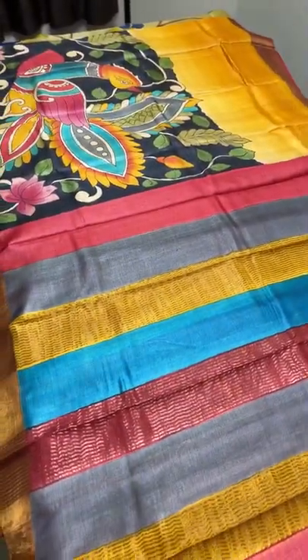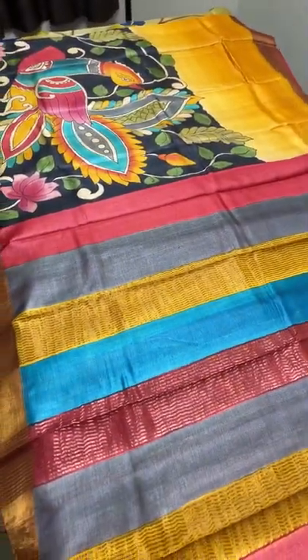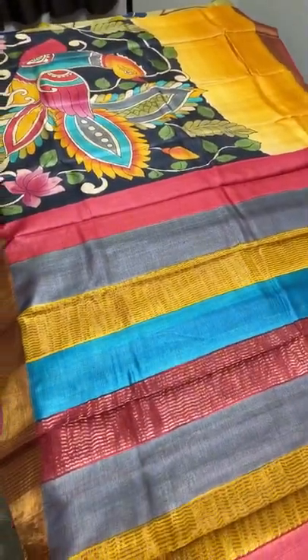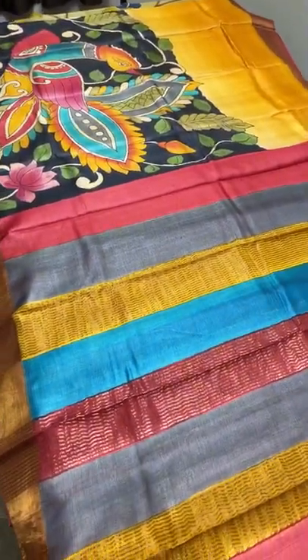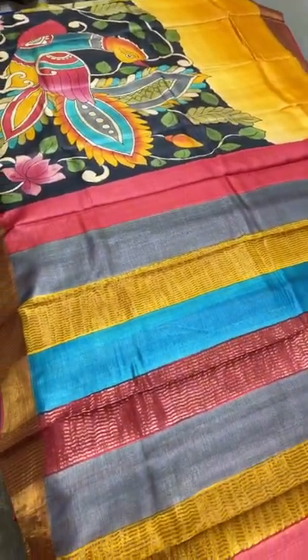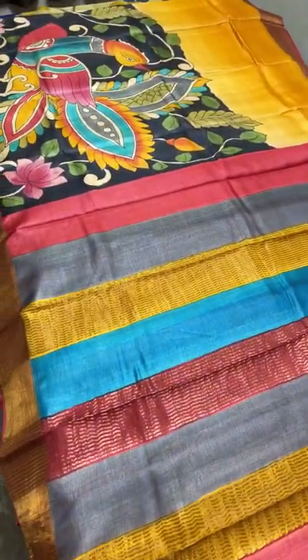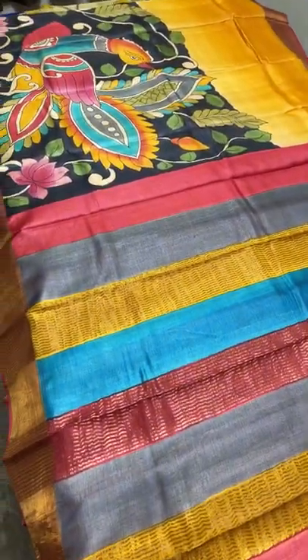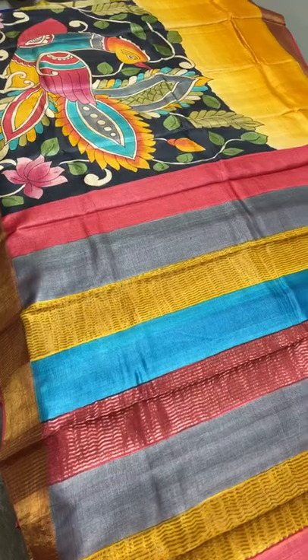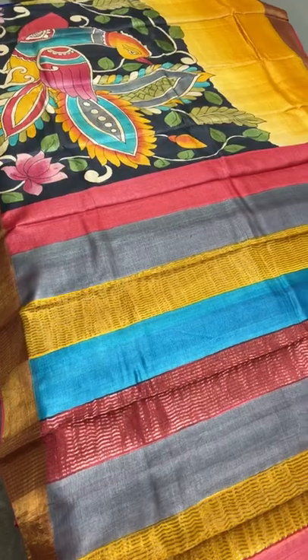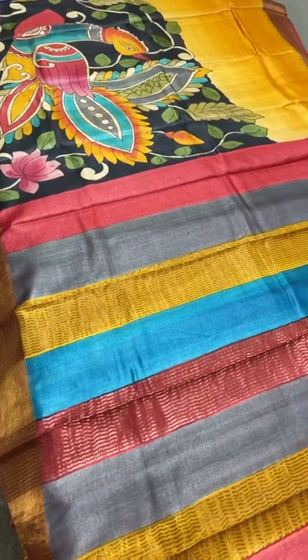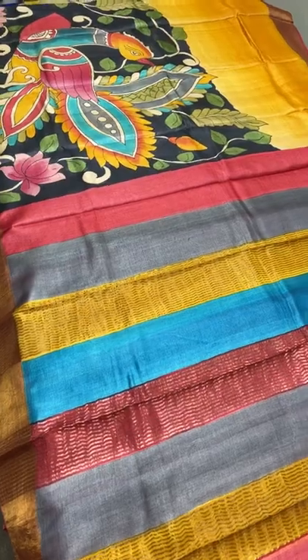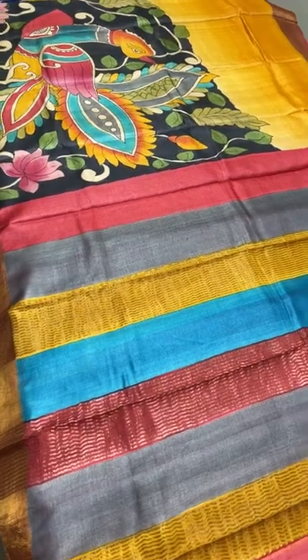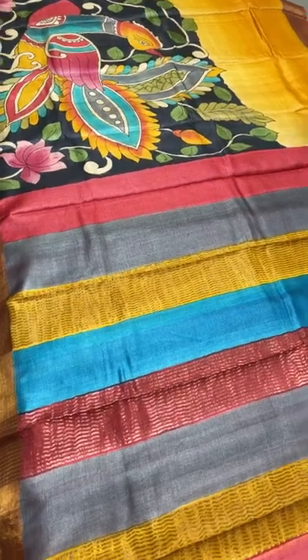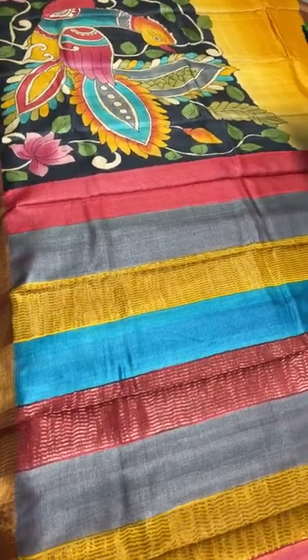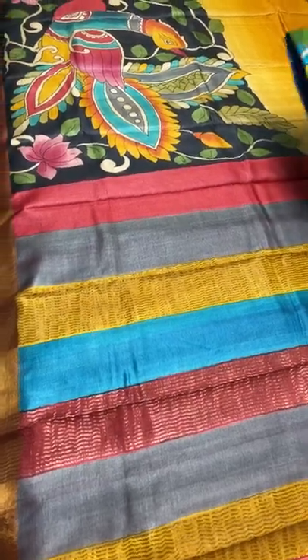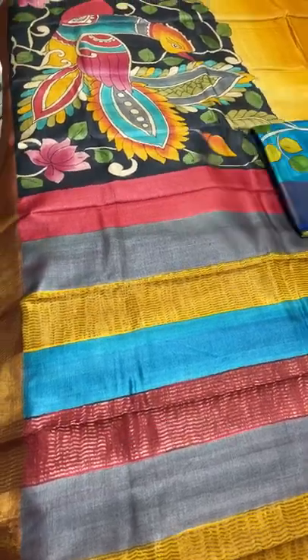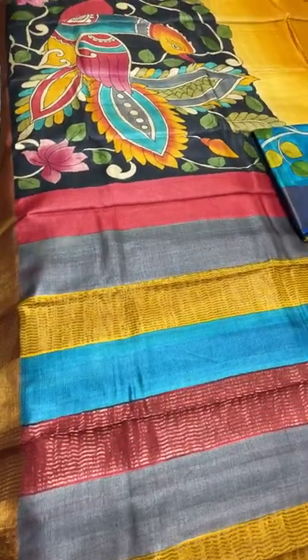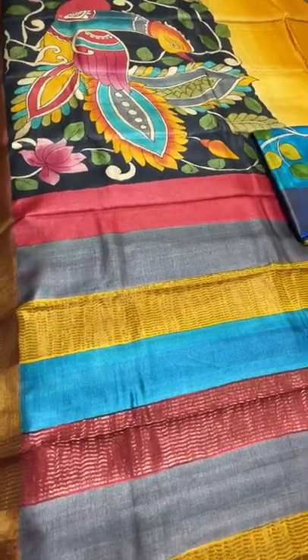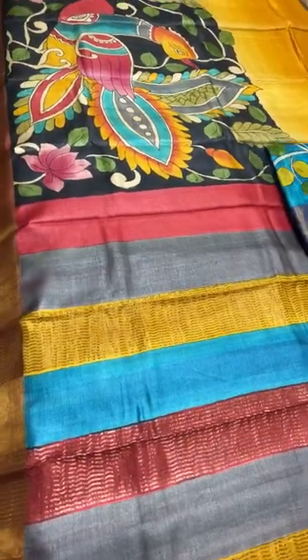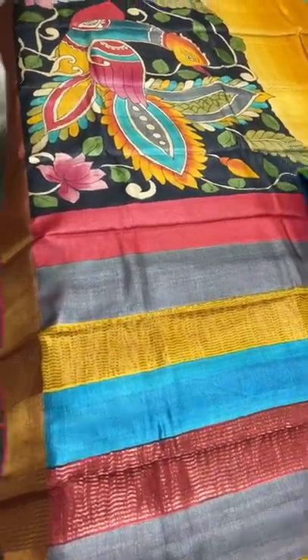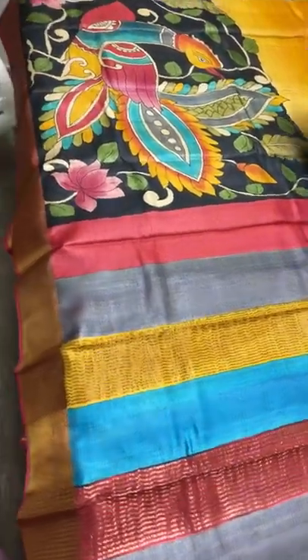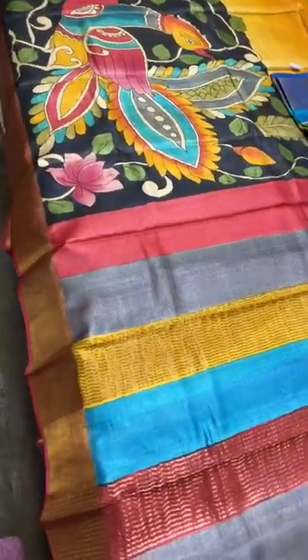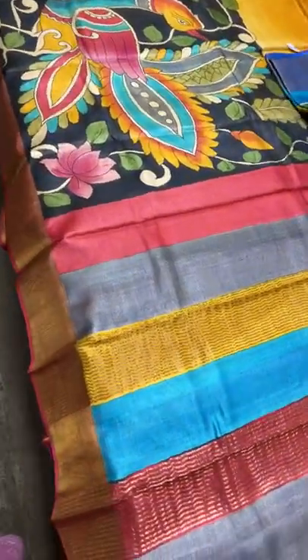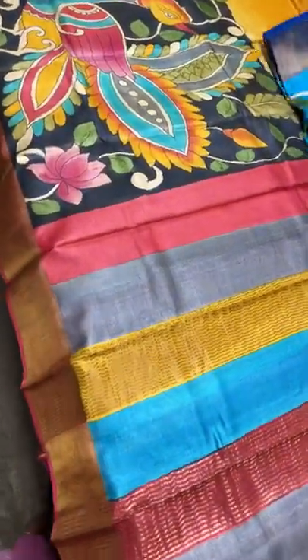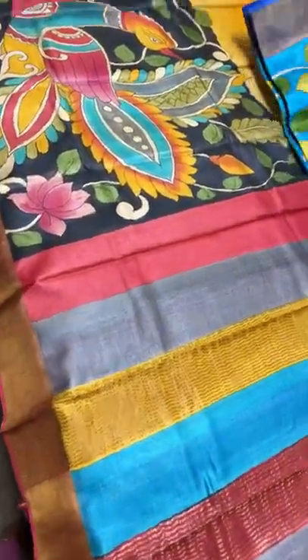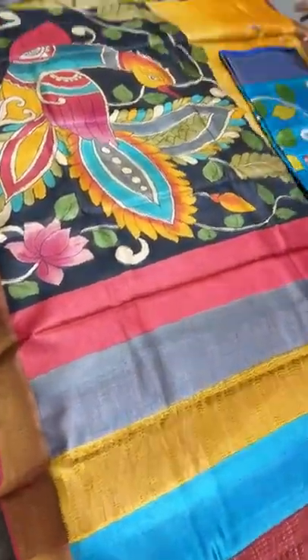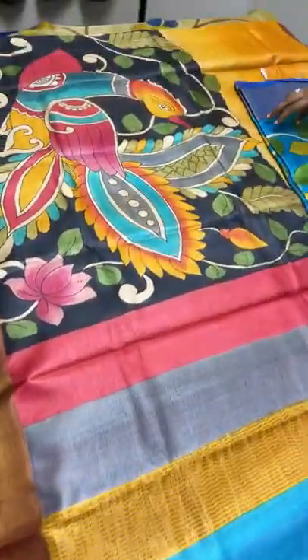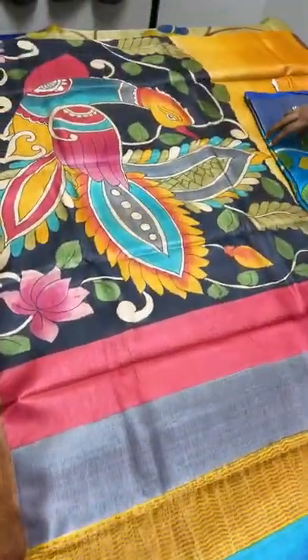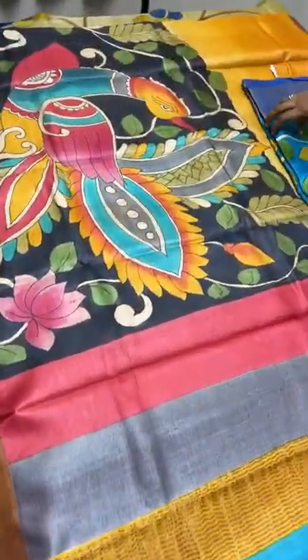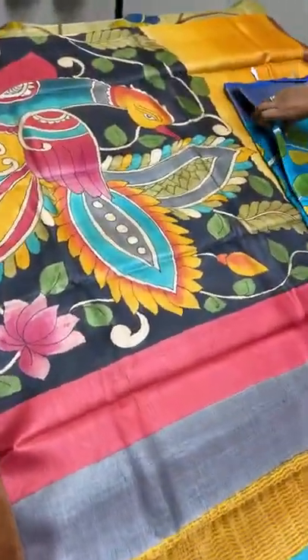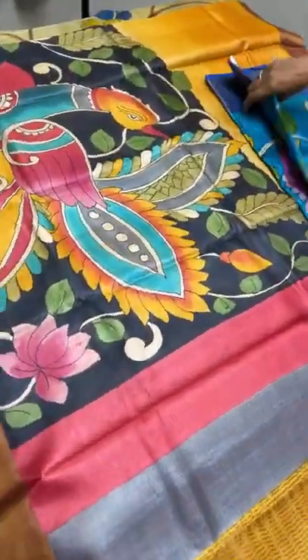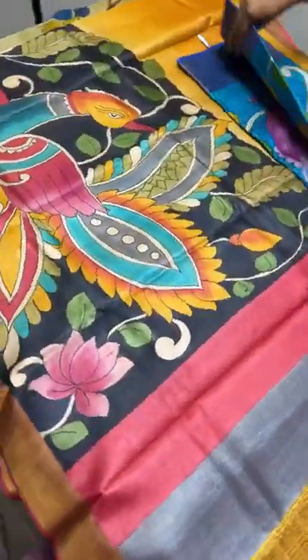A very elegant hand-painted kalamkari concept on tasa, priced at 5450.